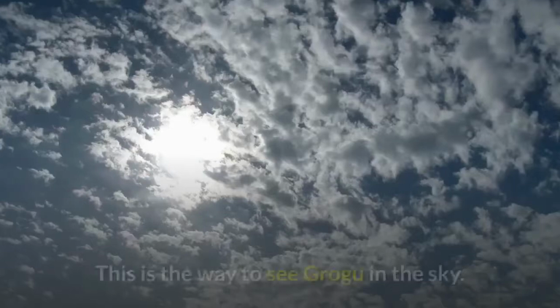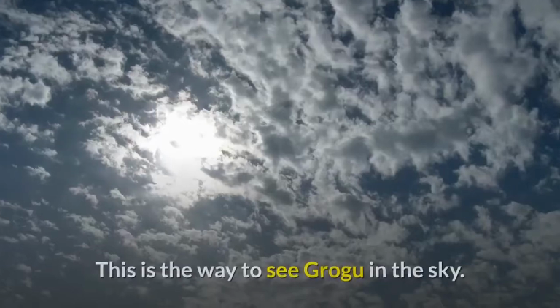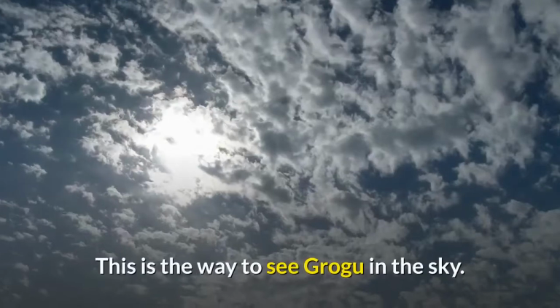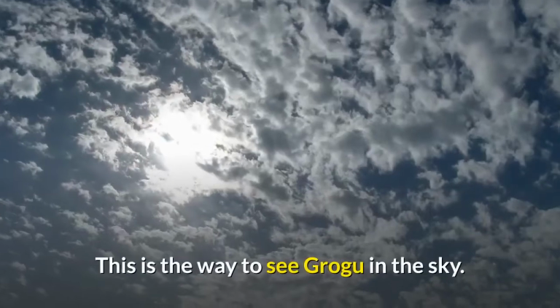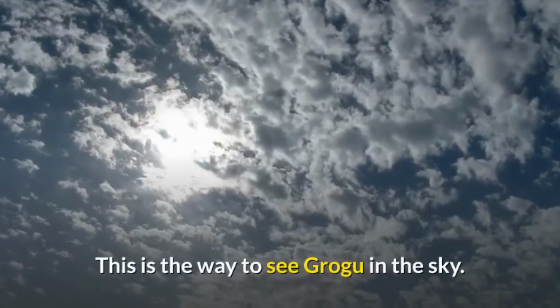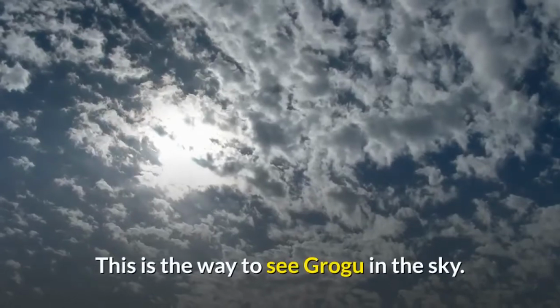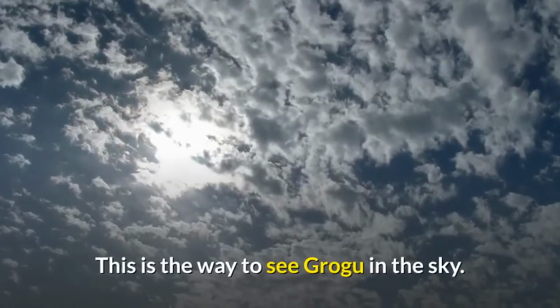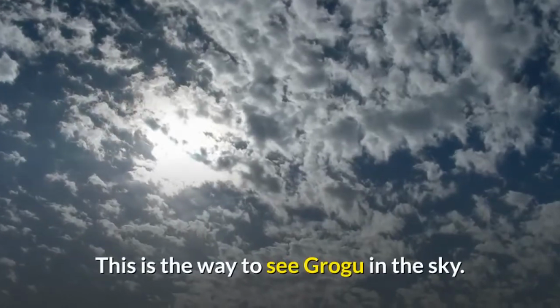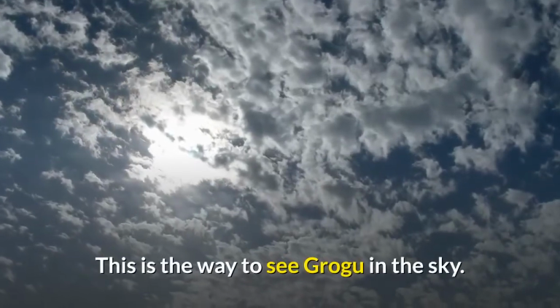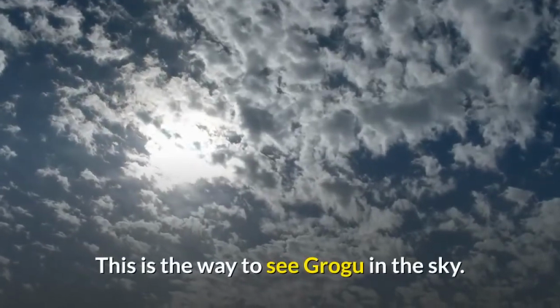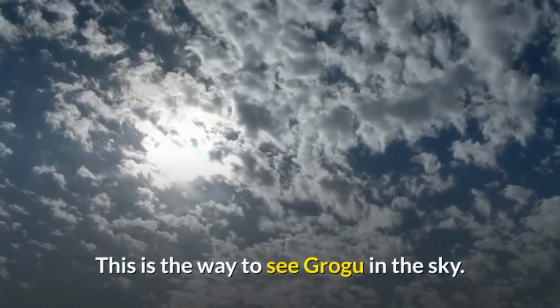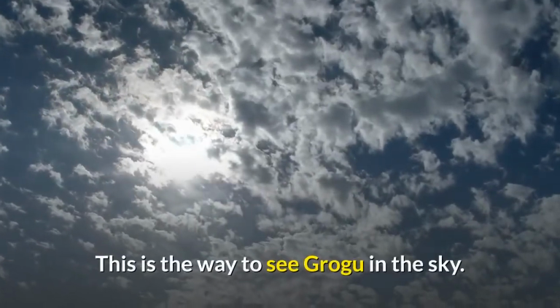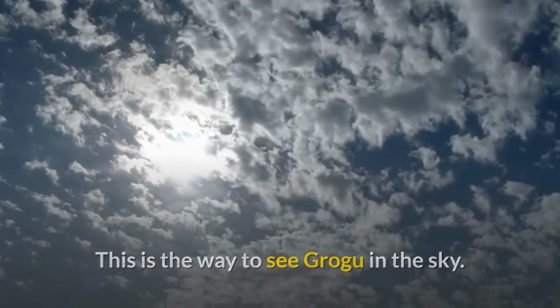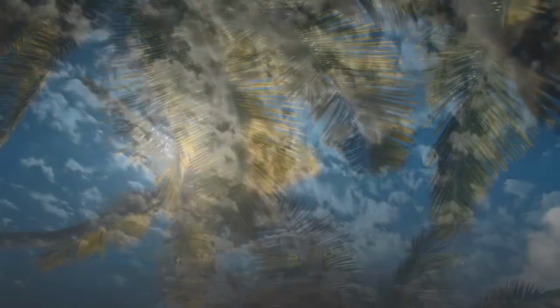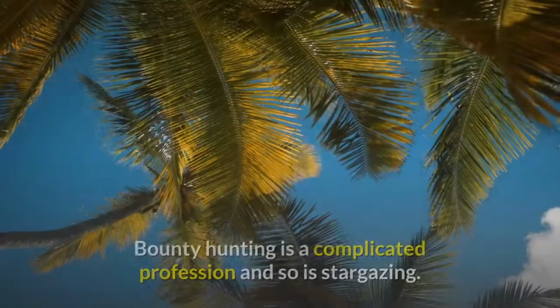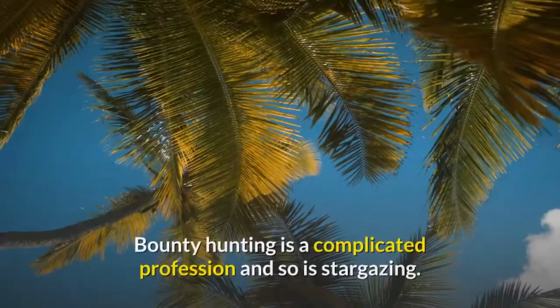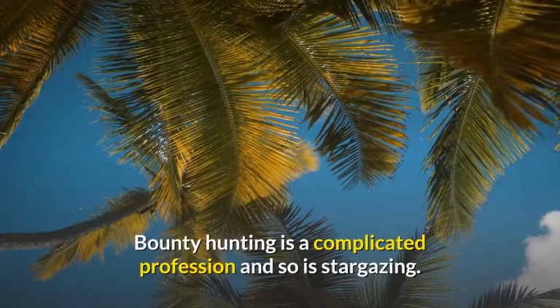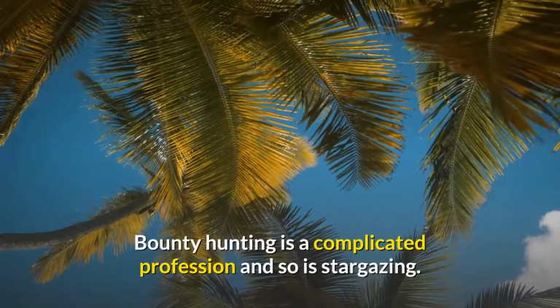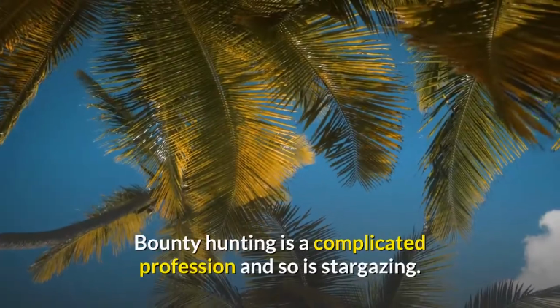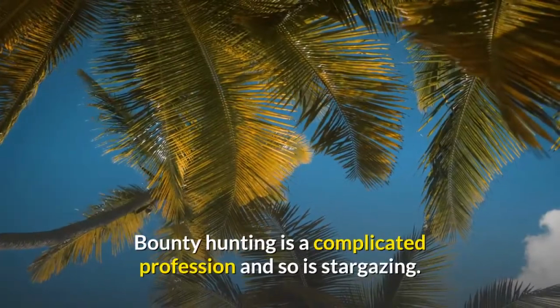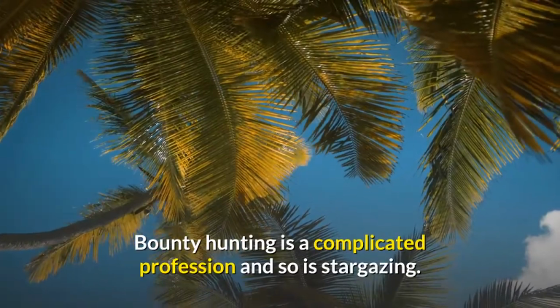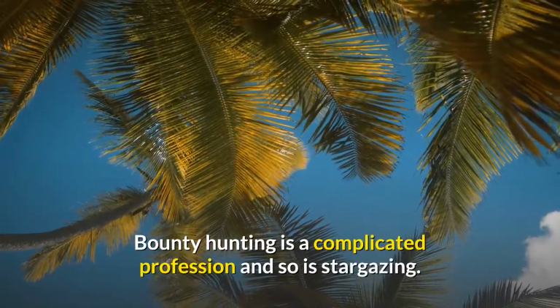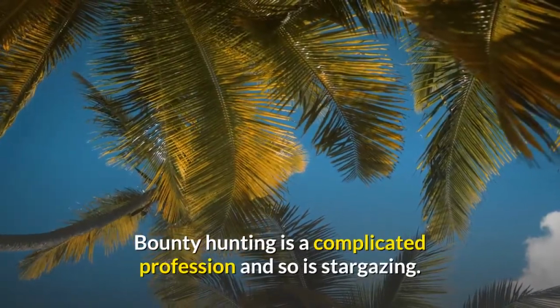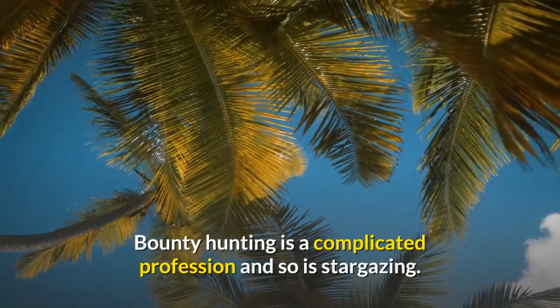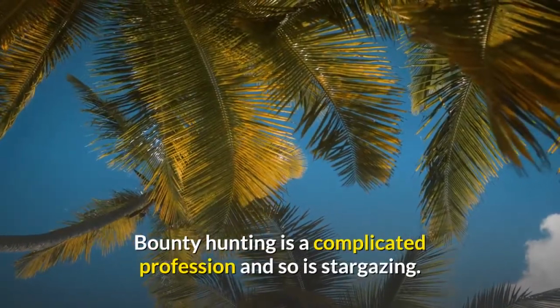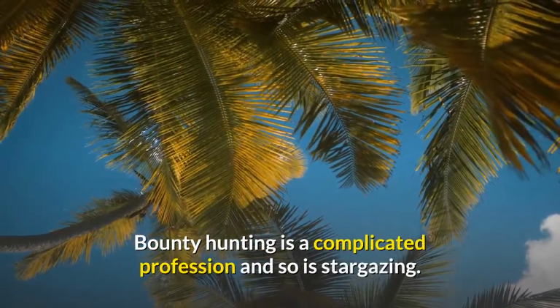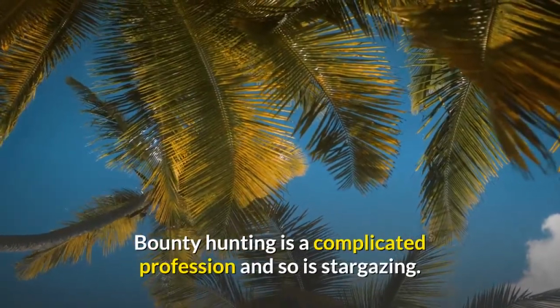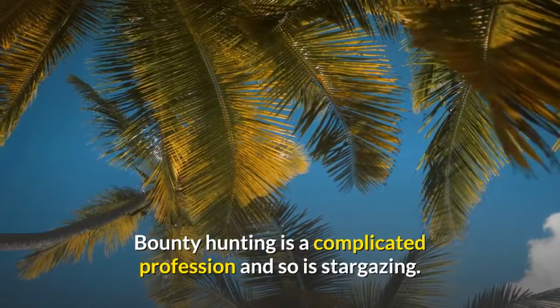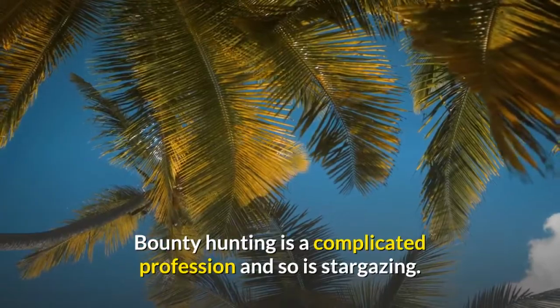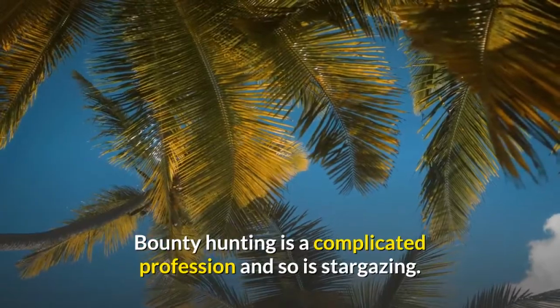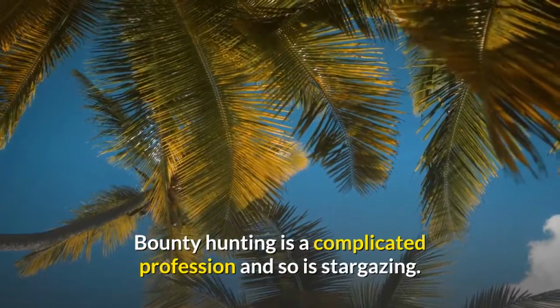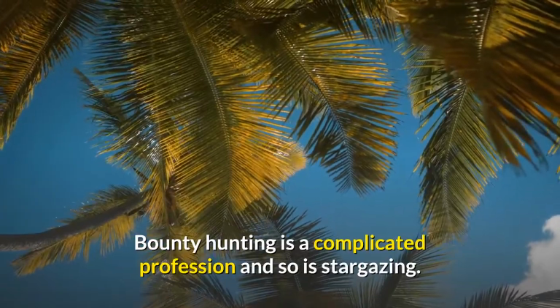This is the way to see Grogu in the sky. Bounty hunting is a complicated profession, and so is stargazing.